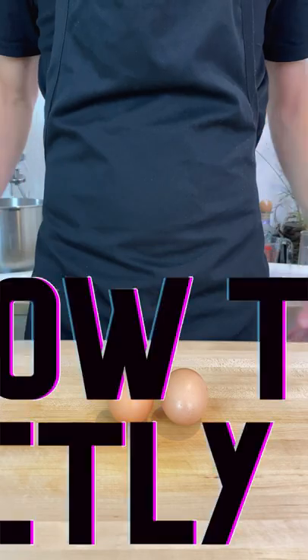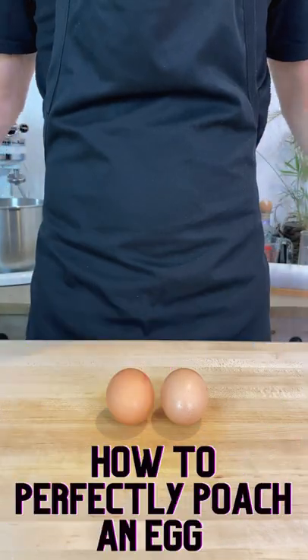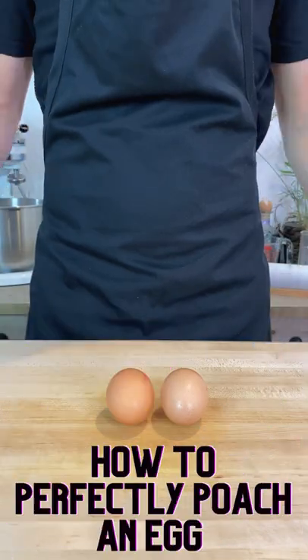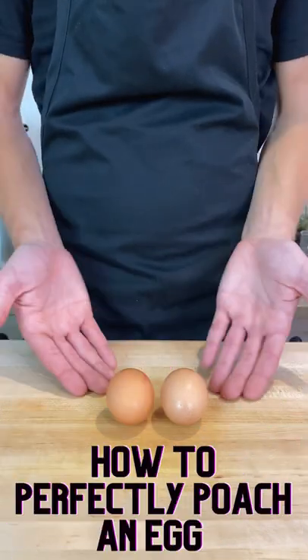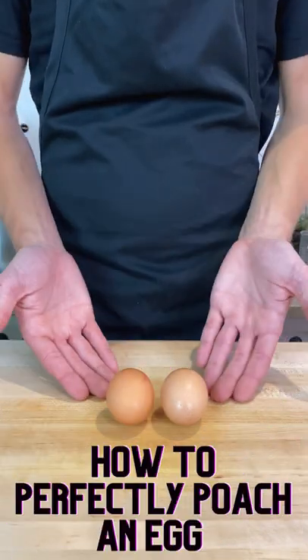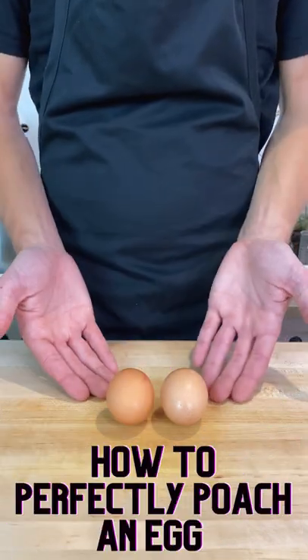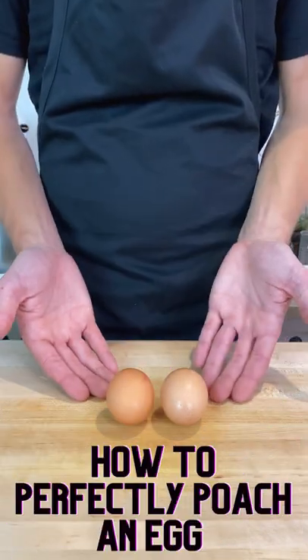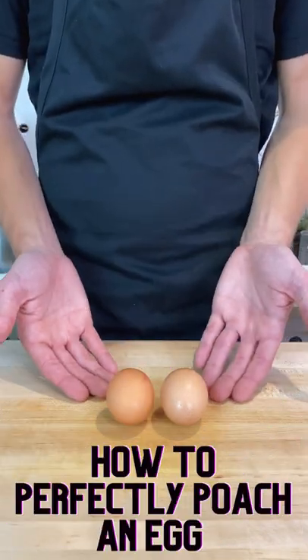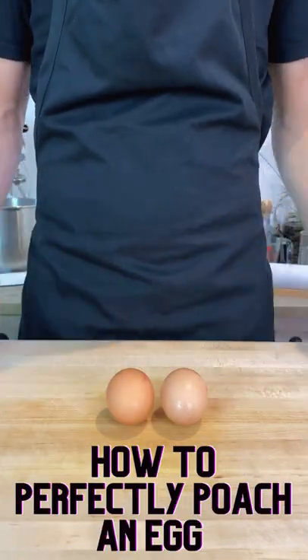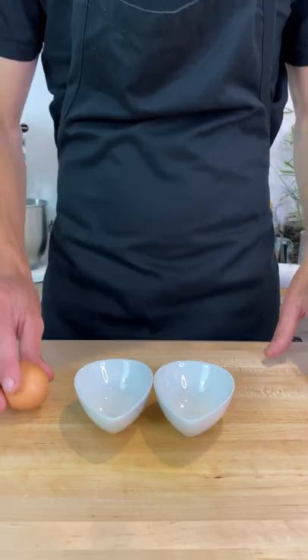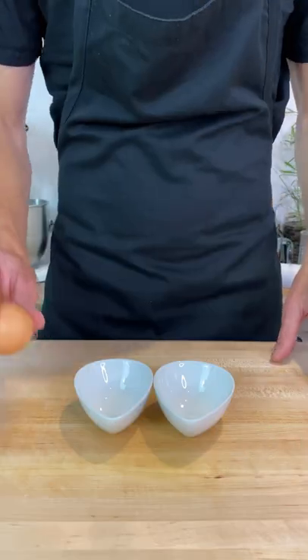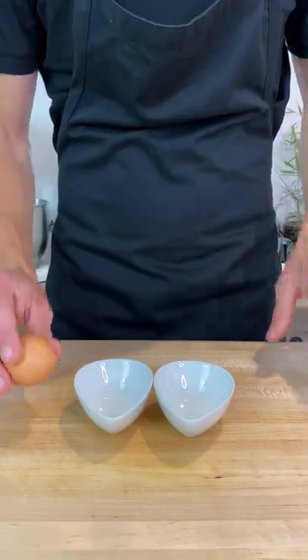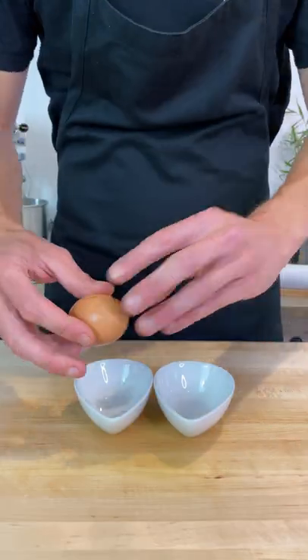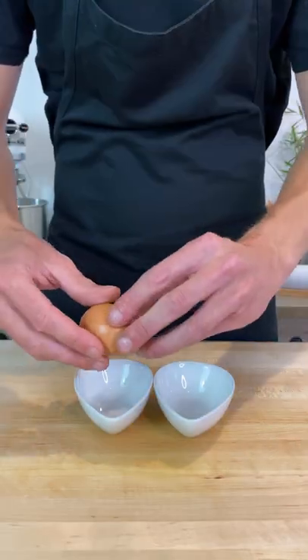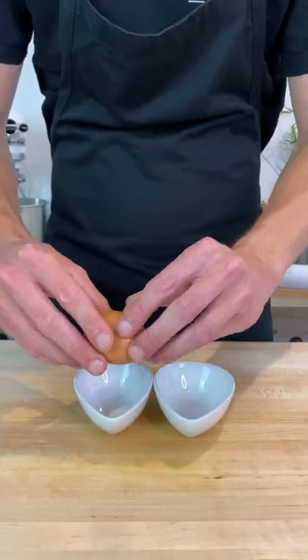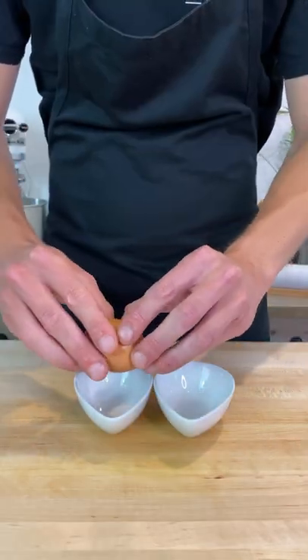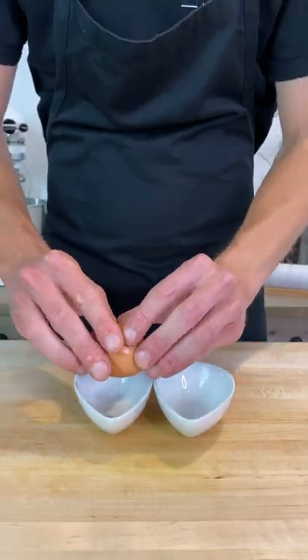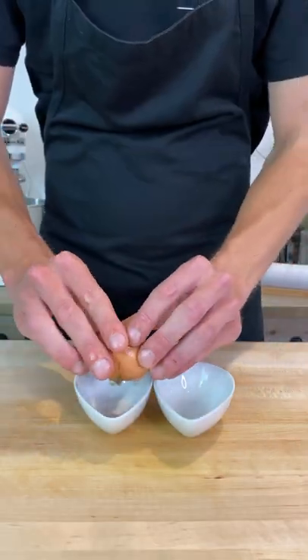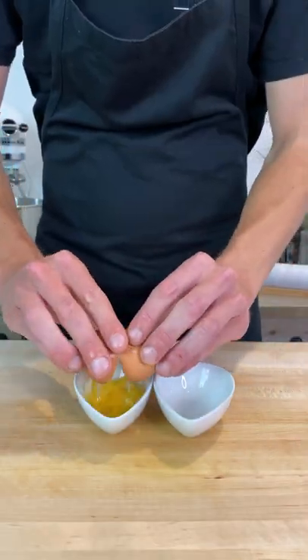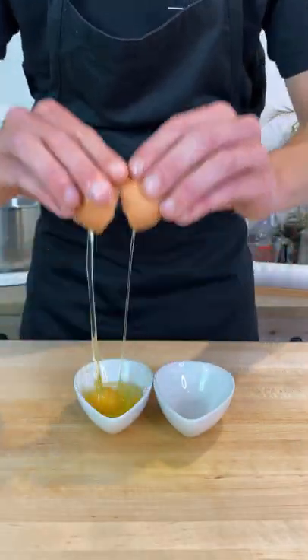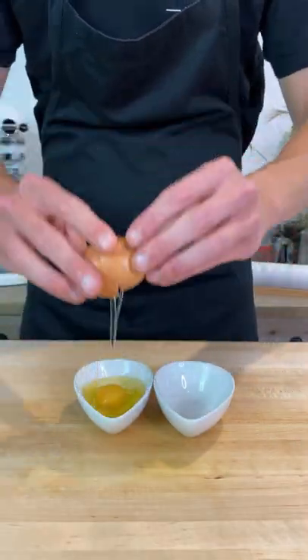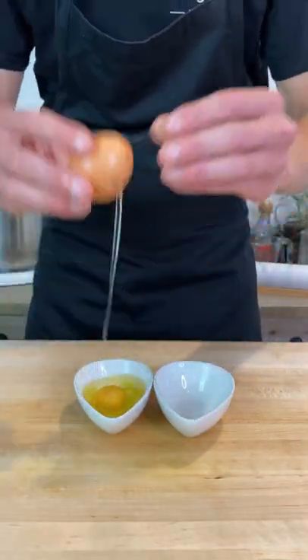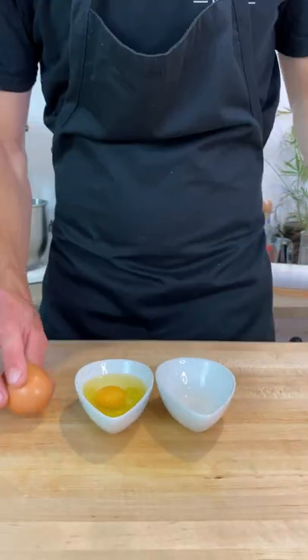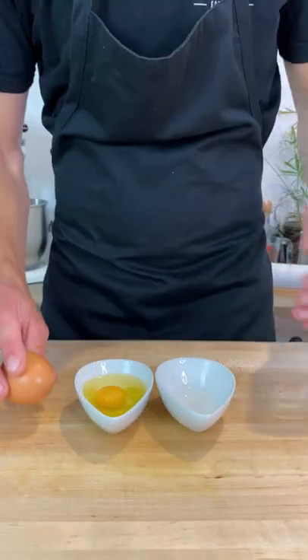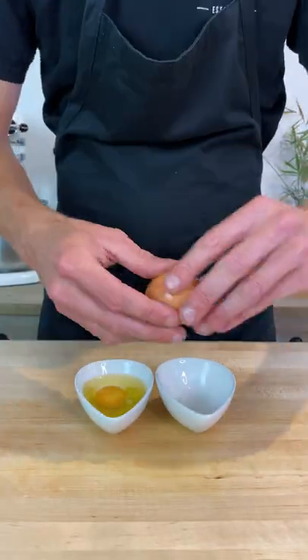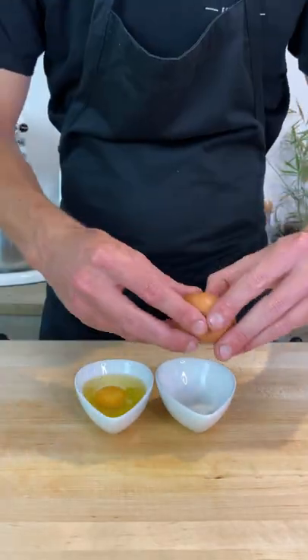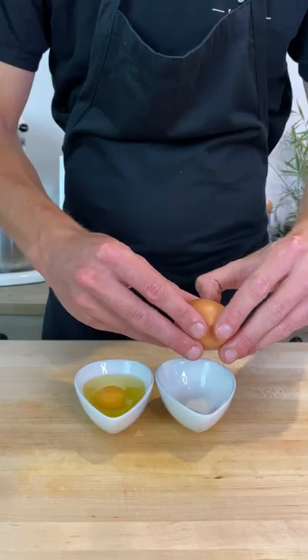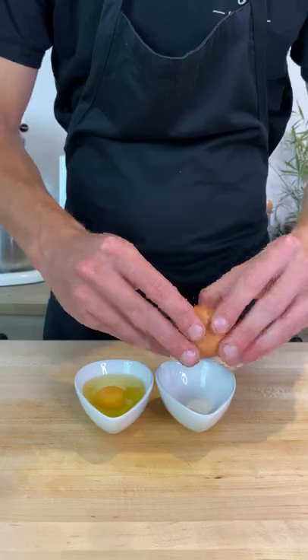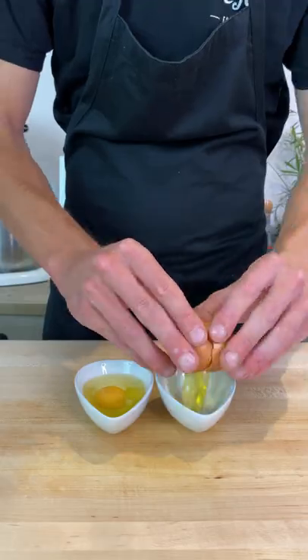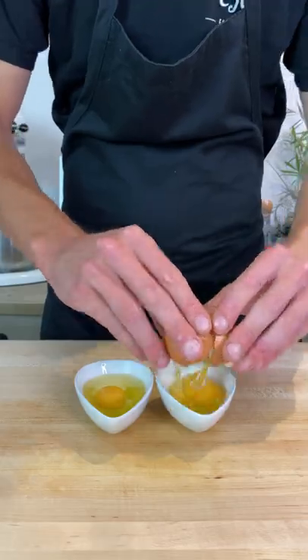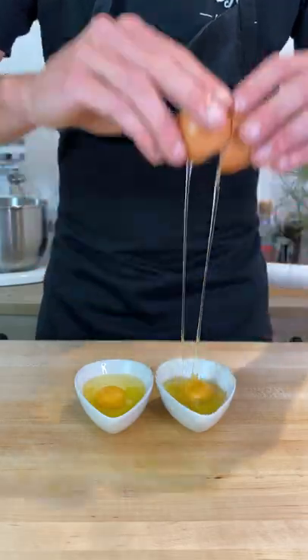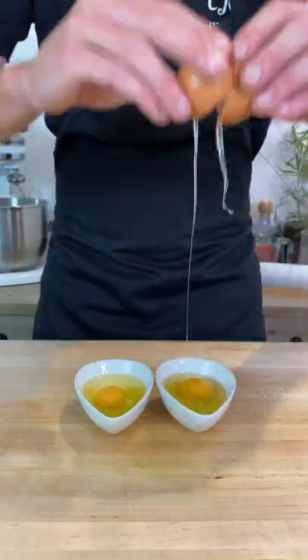How to perfectly poach an egg. First things first, crack your fresh free-range eggs into separate bowls to make them easier to work with.